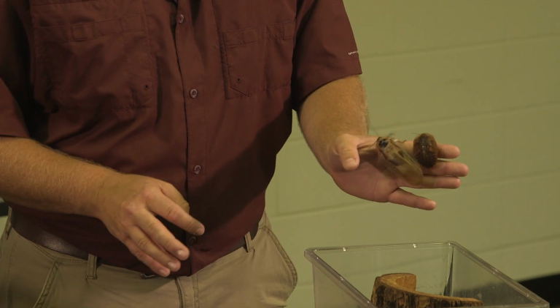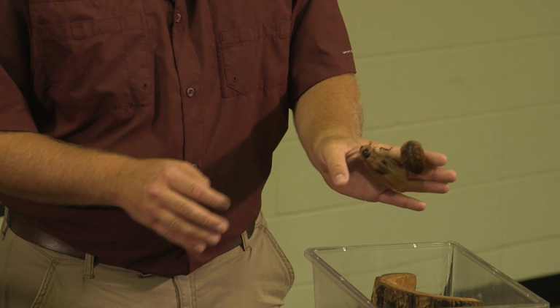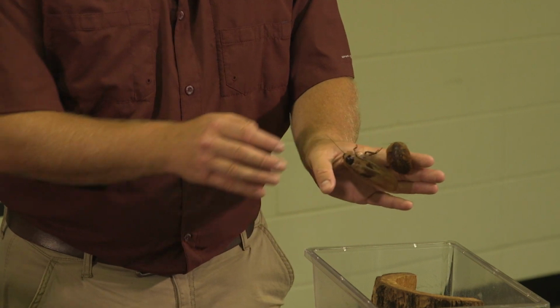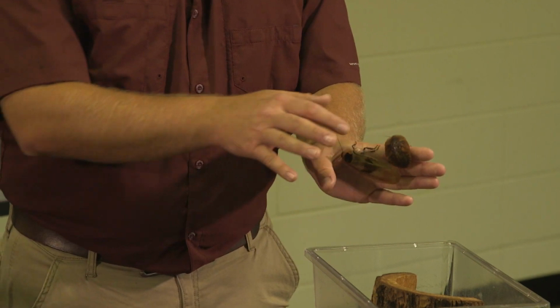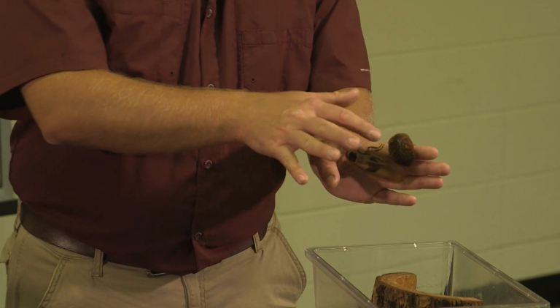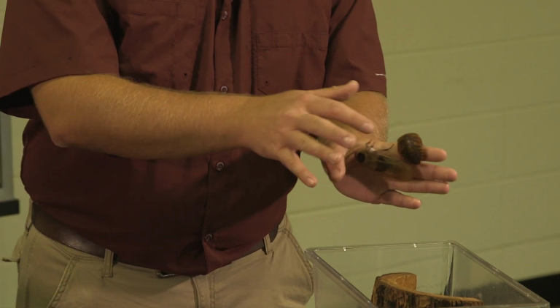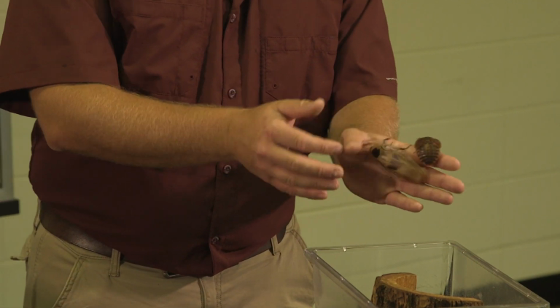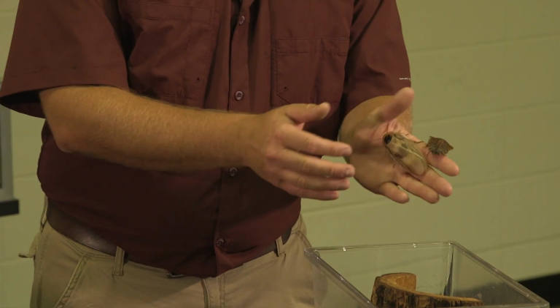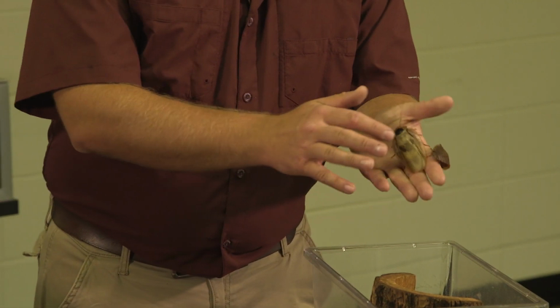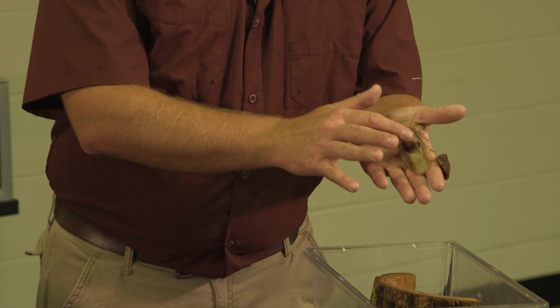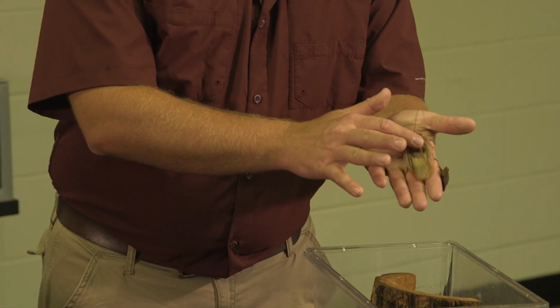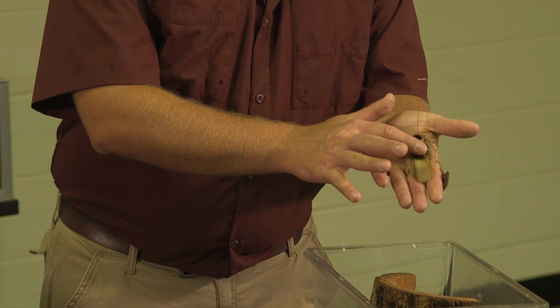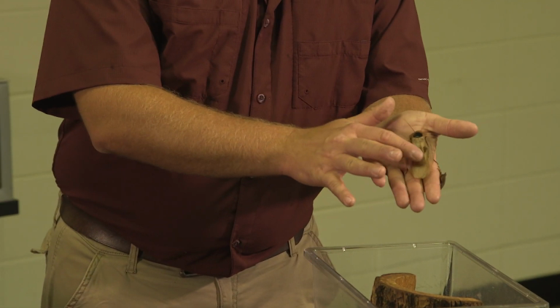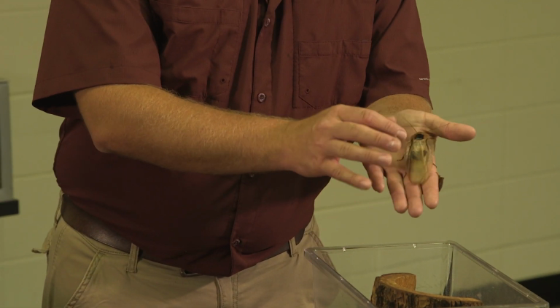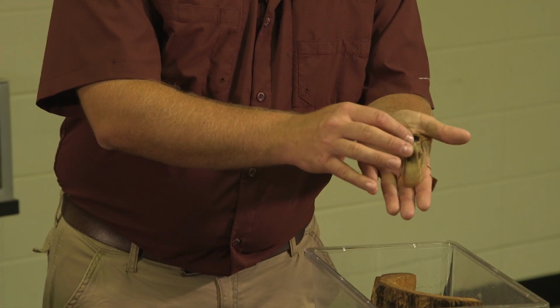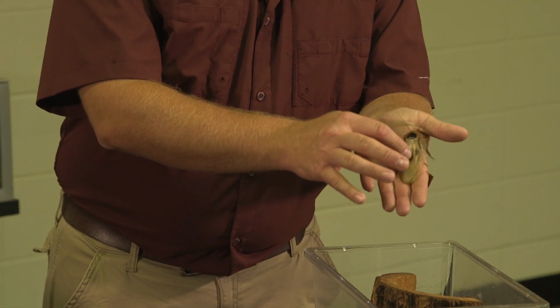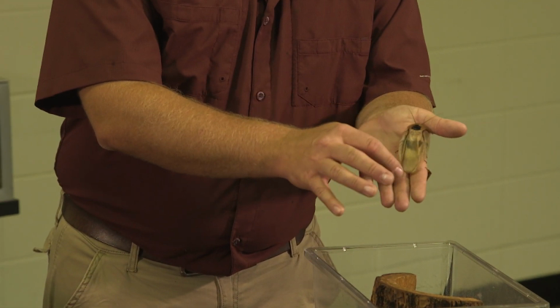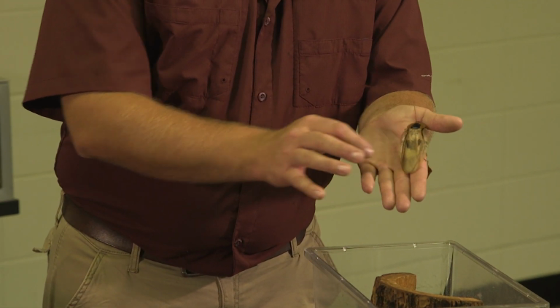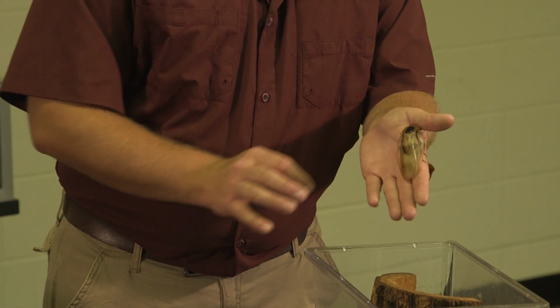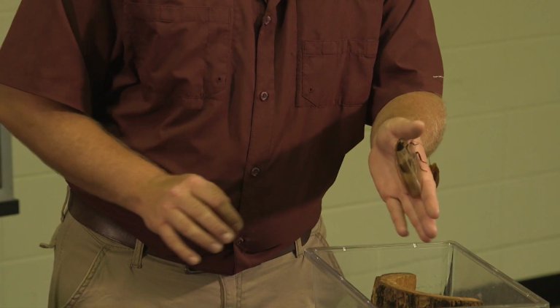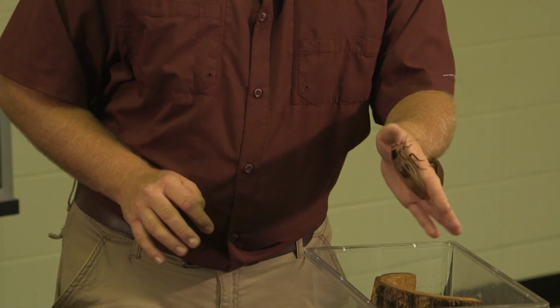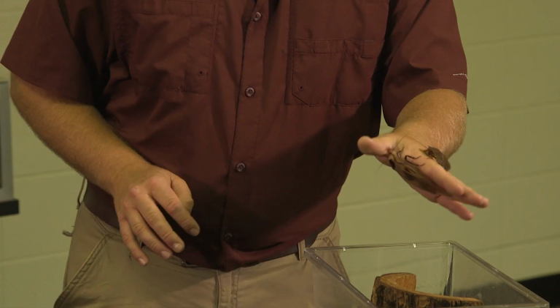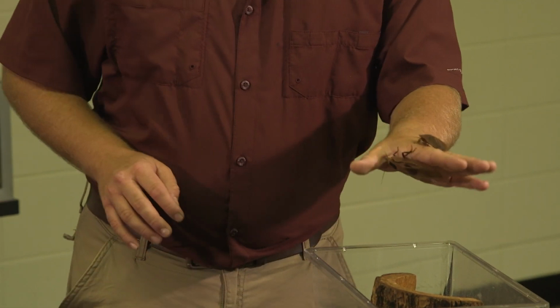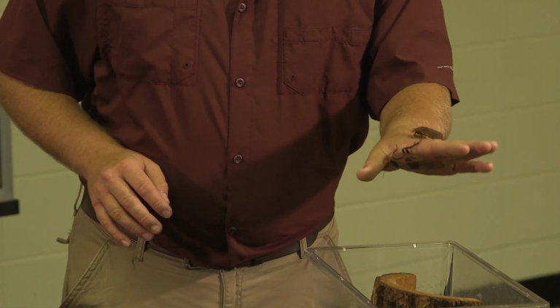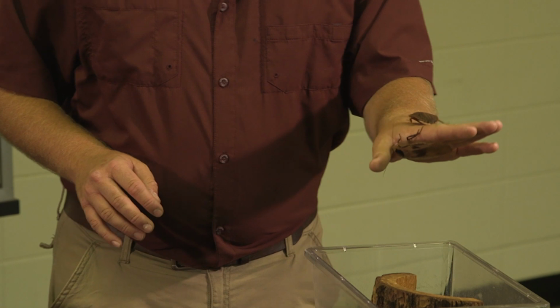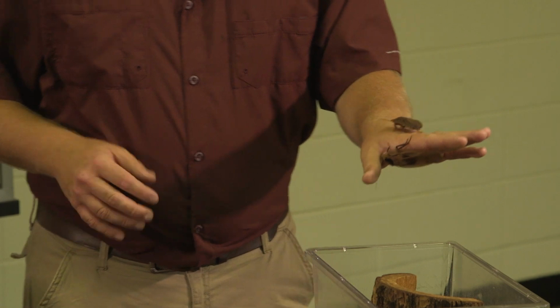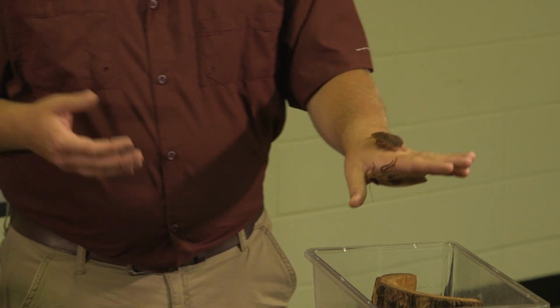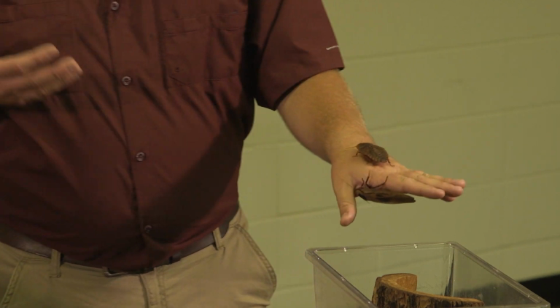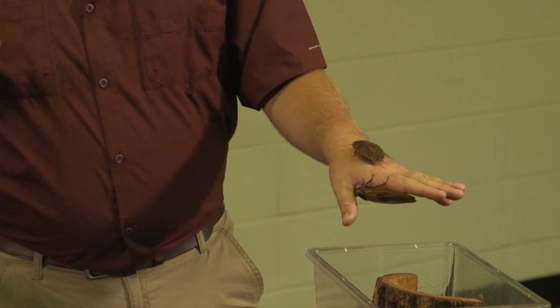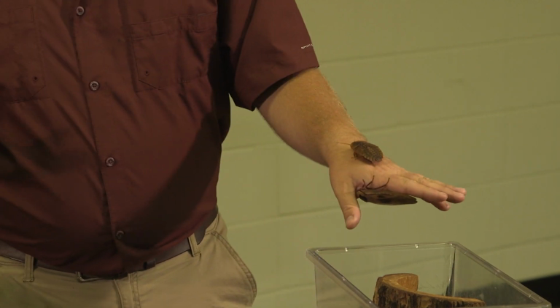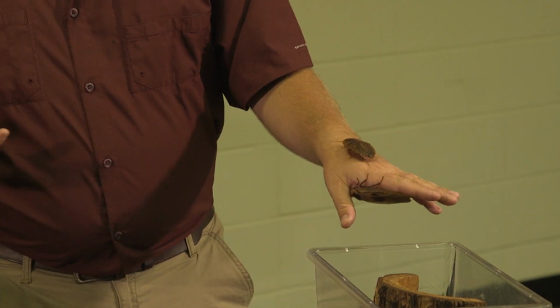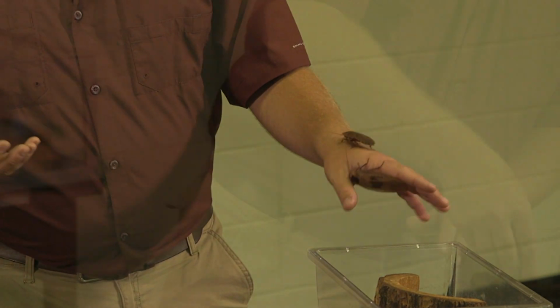You'll notice it doesn't have wings. Whenever they mature they'll get these very long wings, but they actually cannot fly with them.